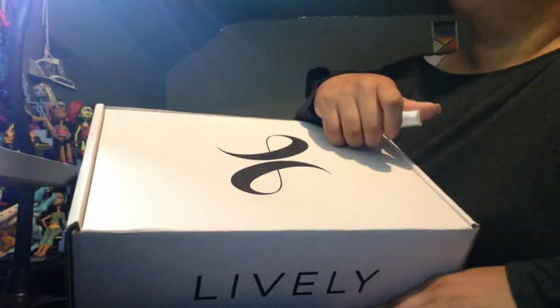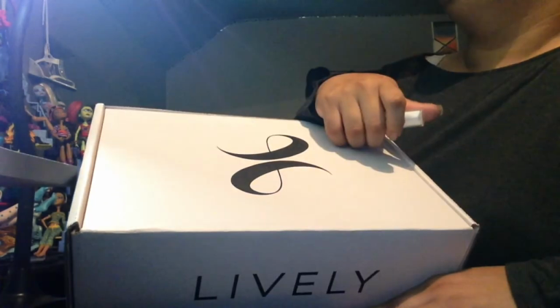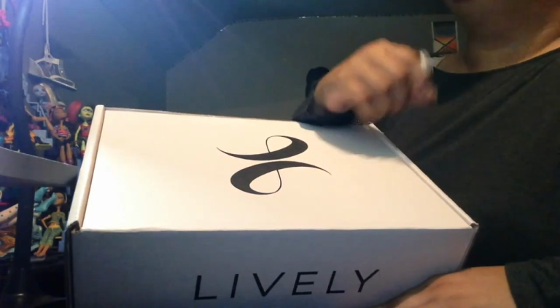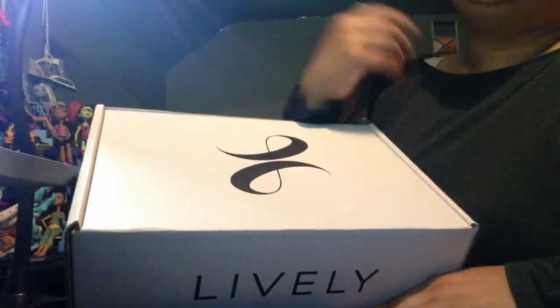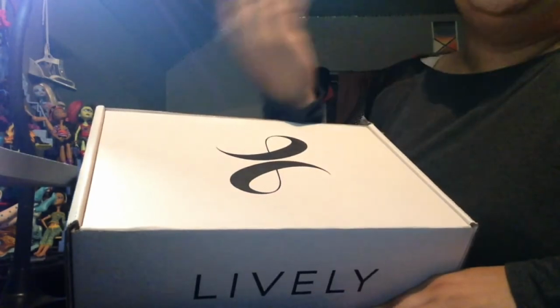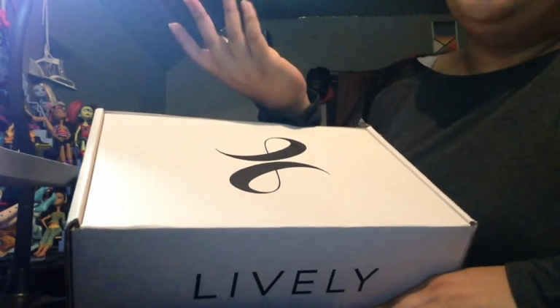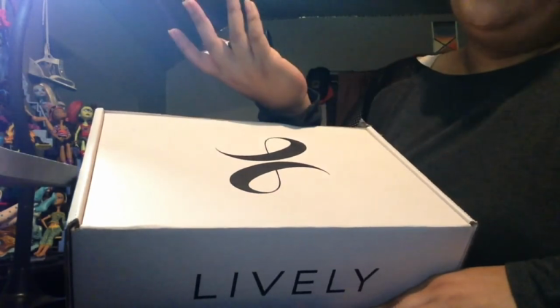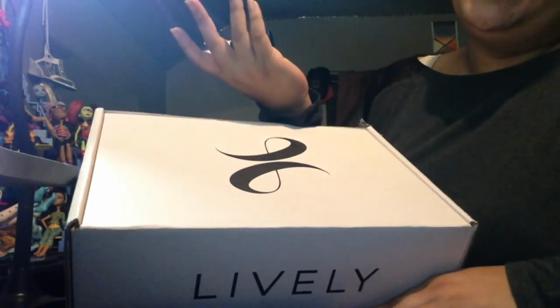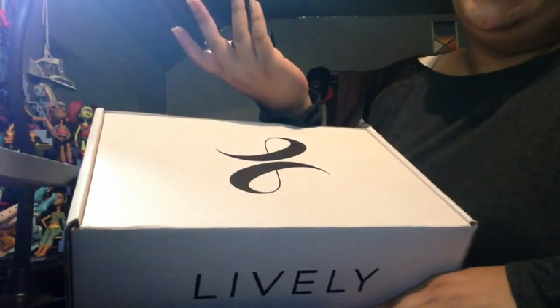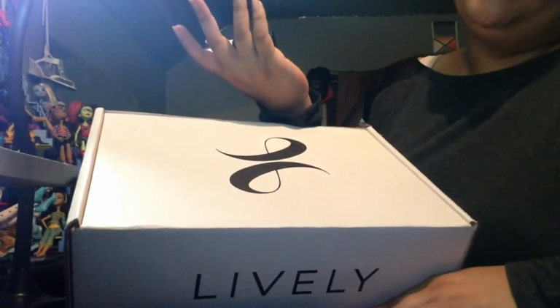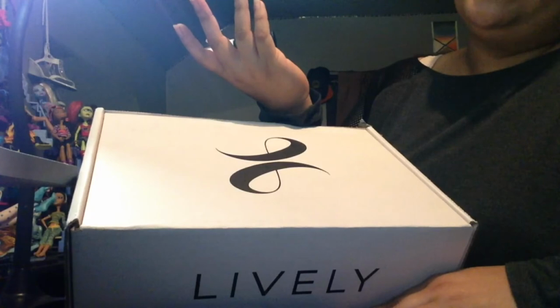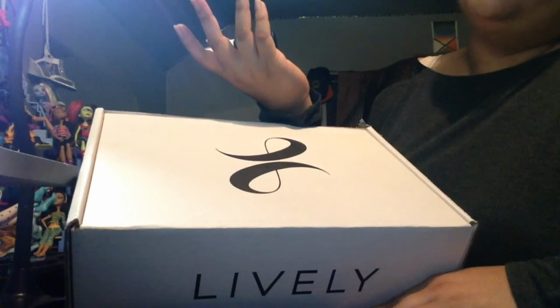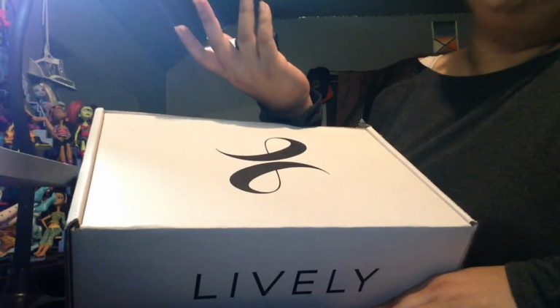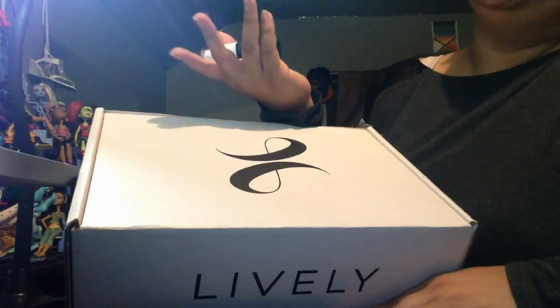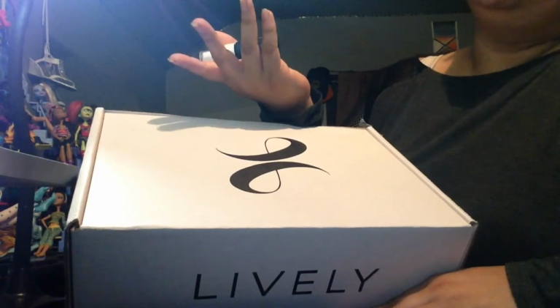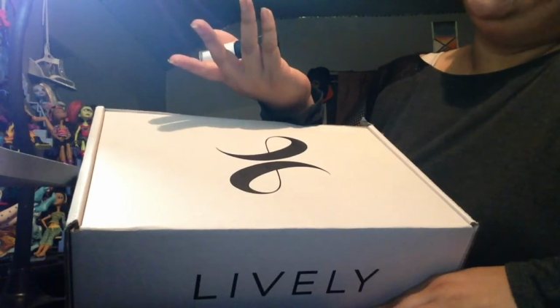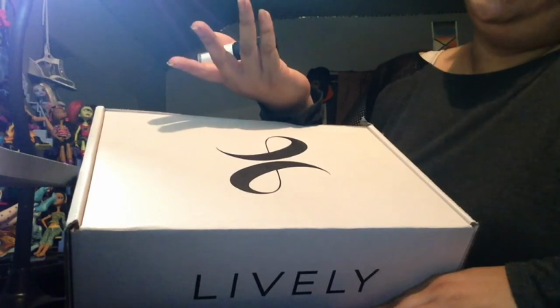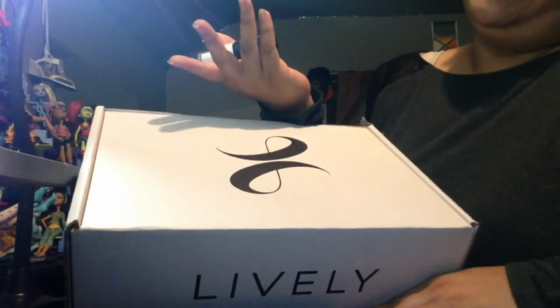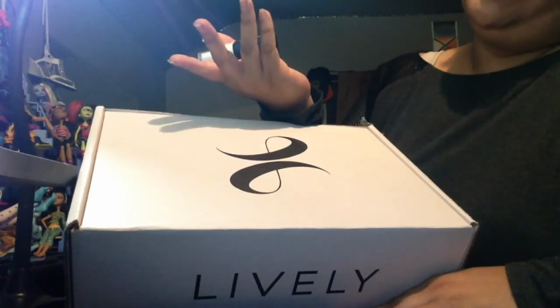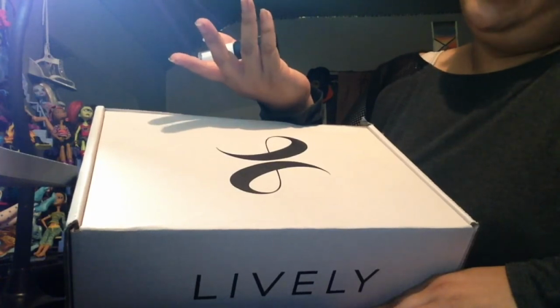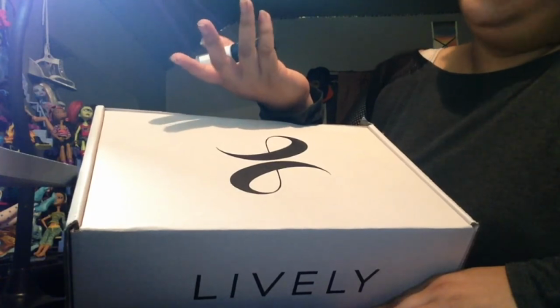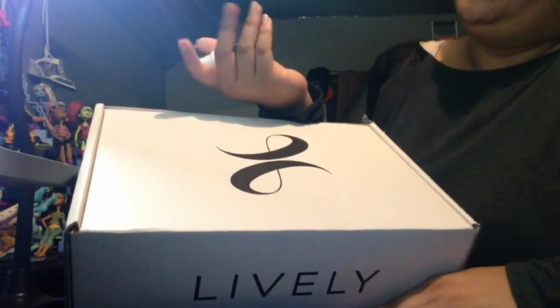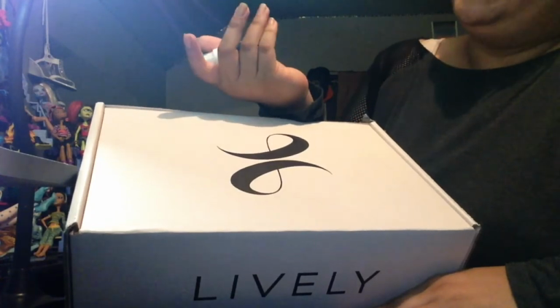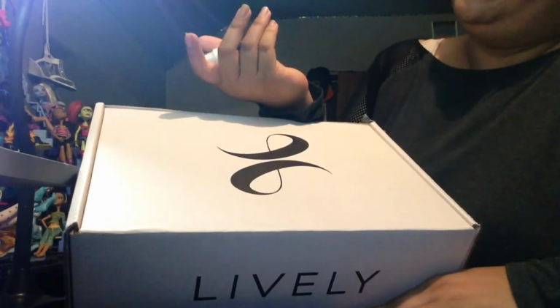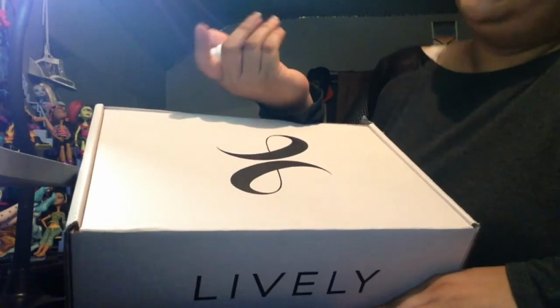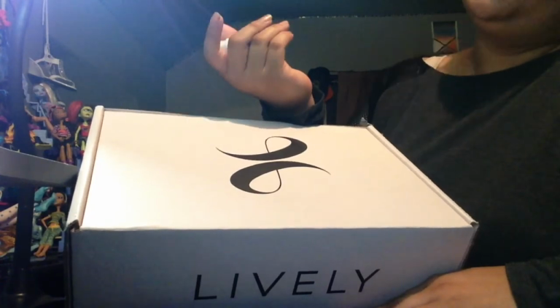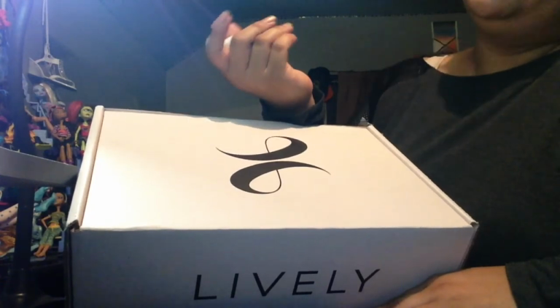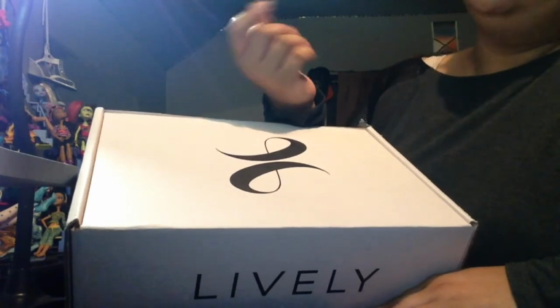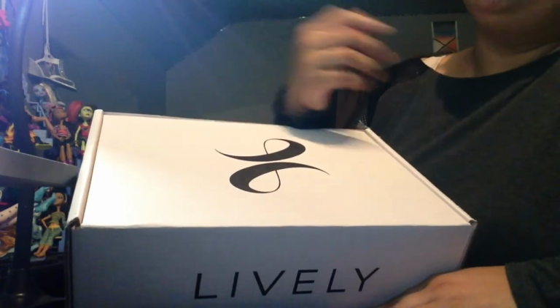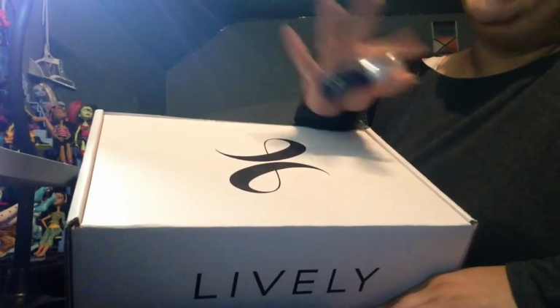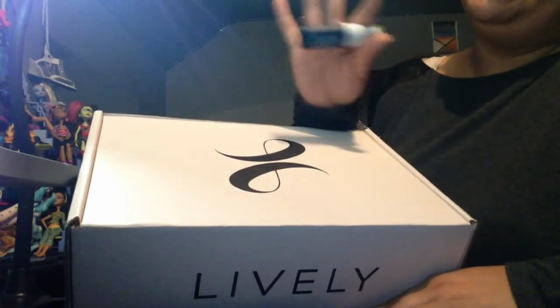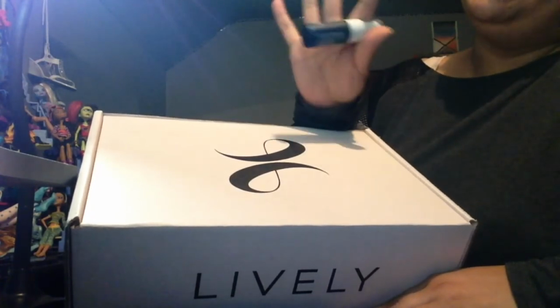This is JC Boo from JC Boo's Art. Don't forget to like, share, and subscribe. And I'll see you in the next one. Bye guys.